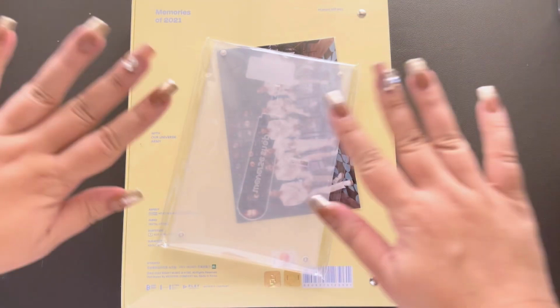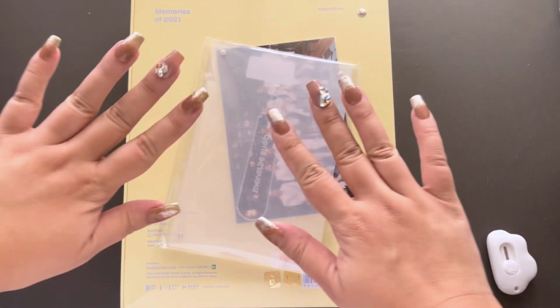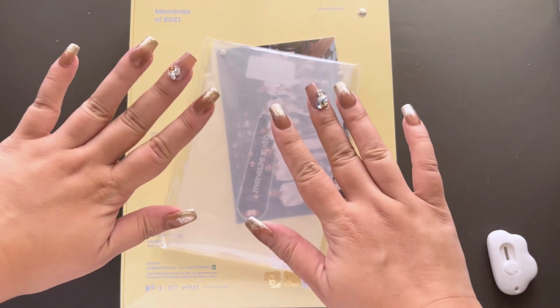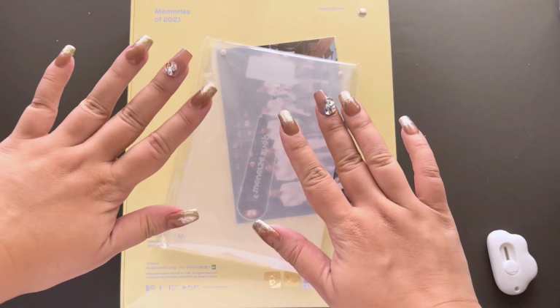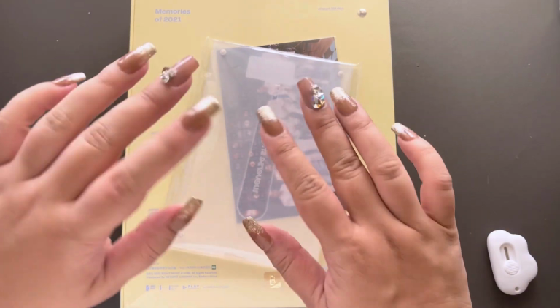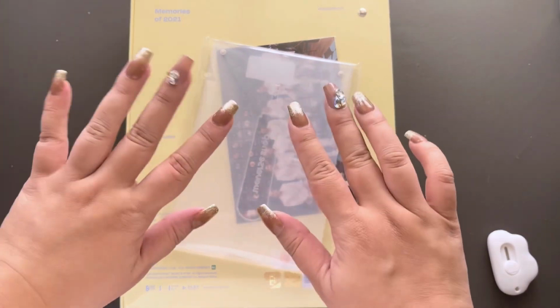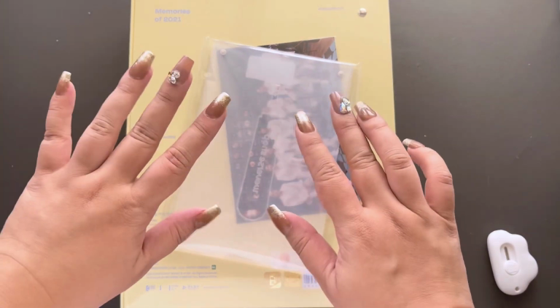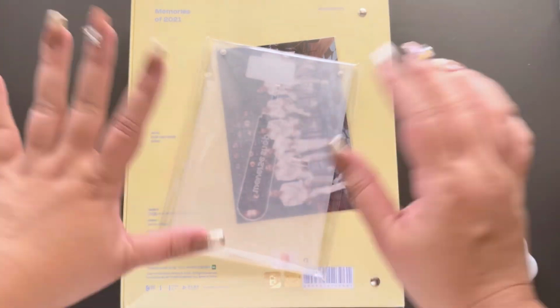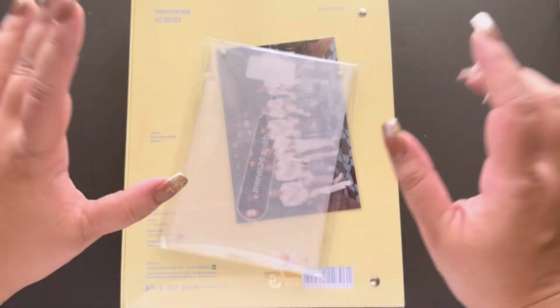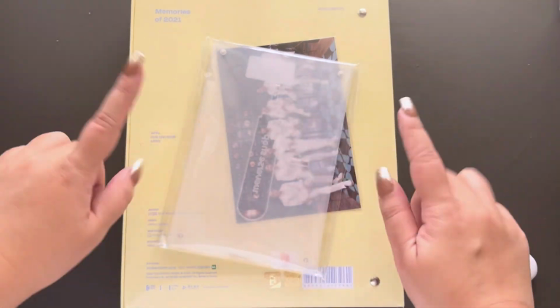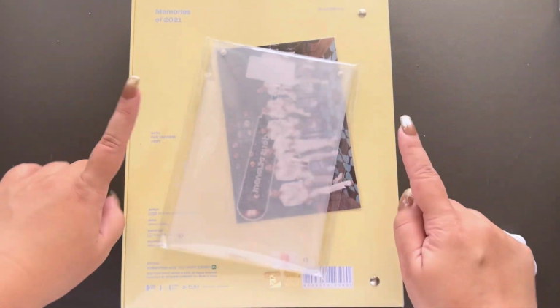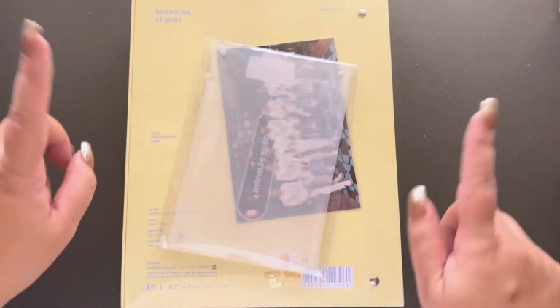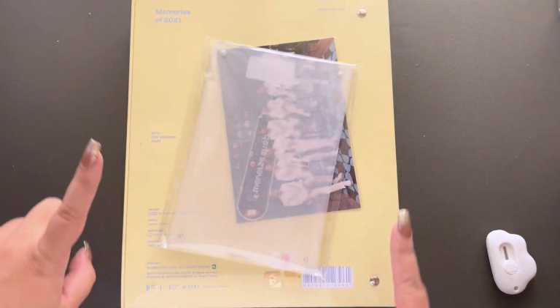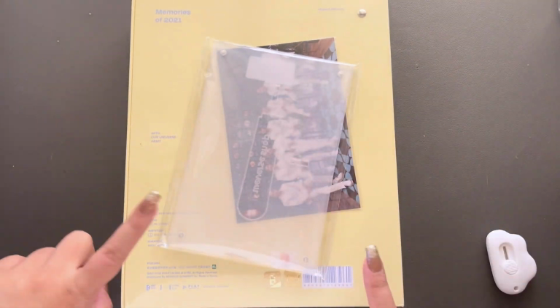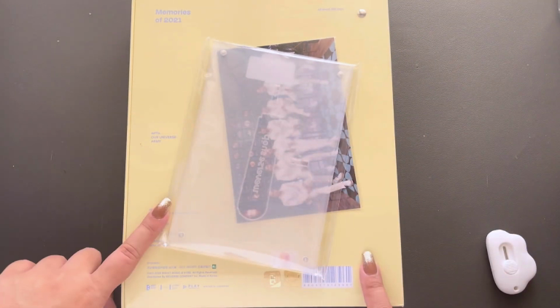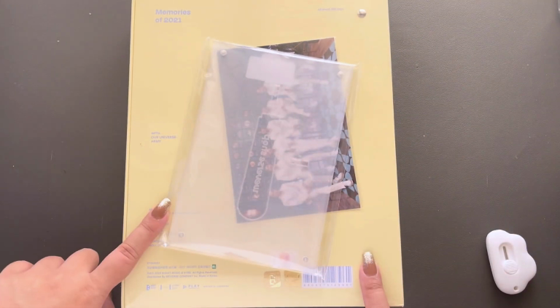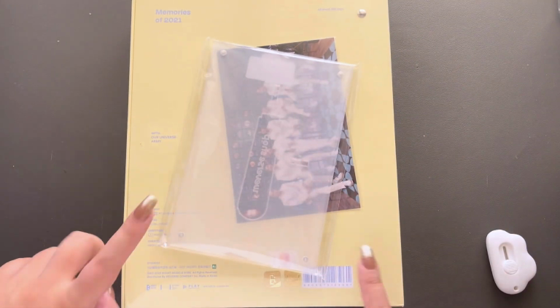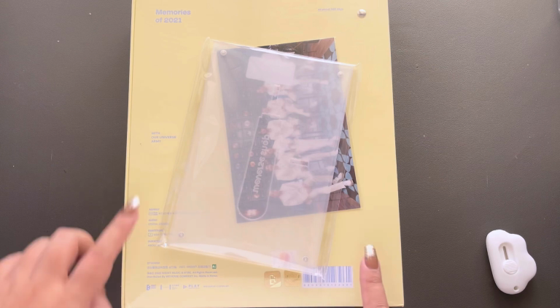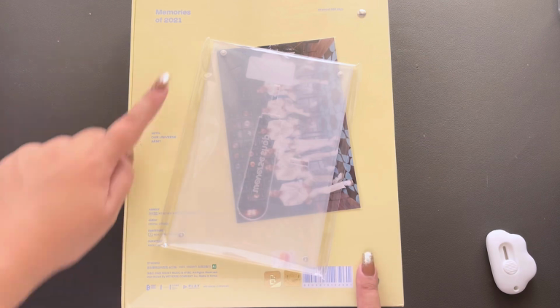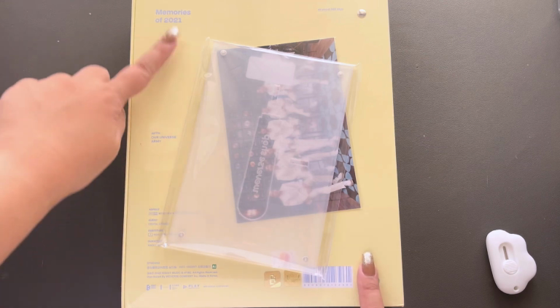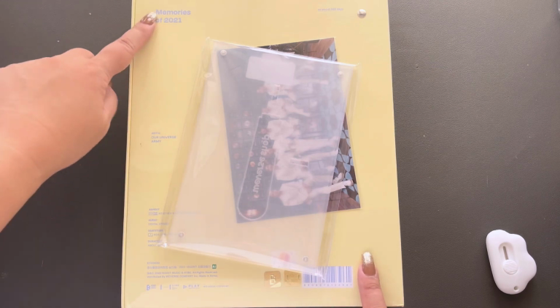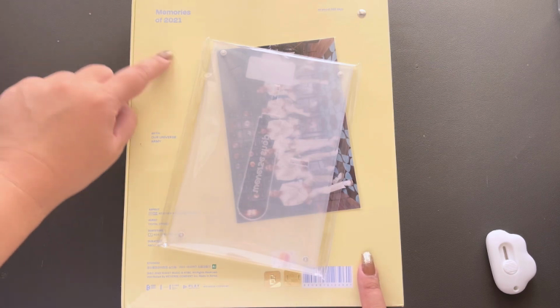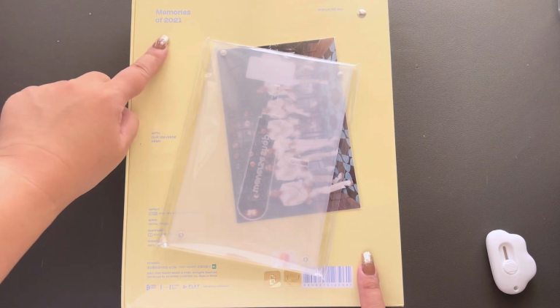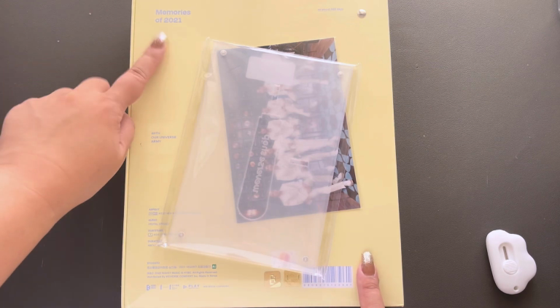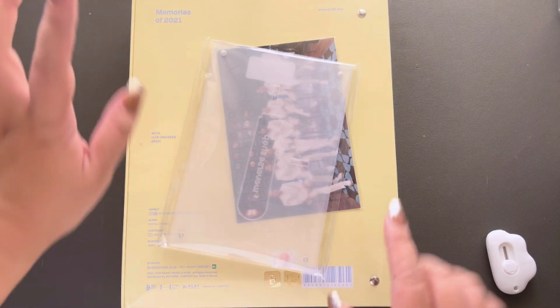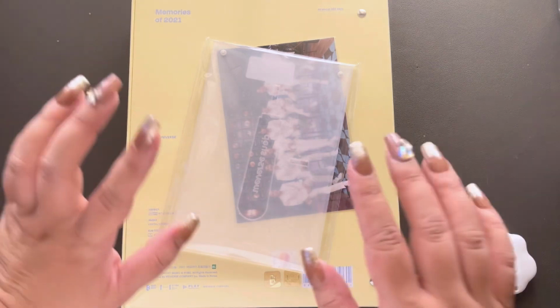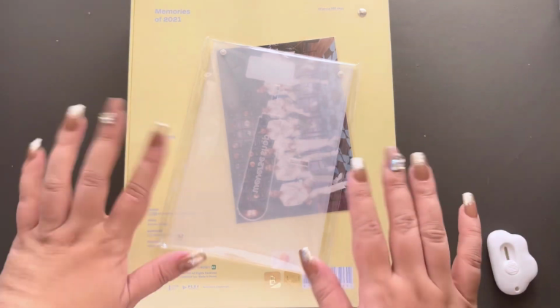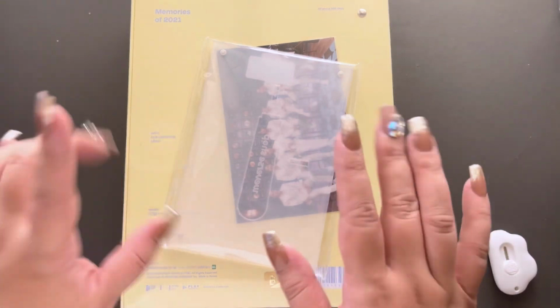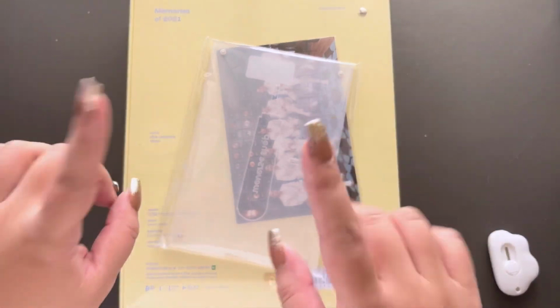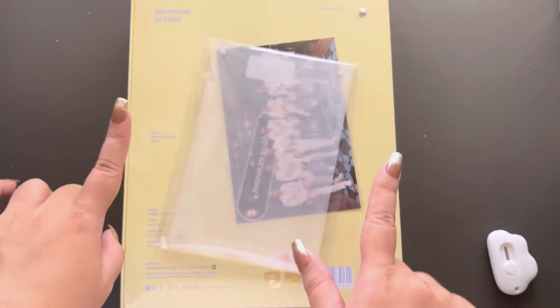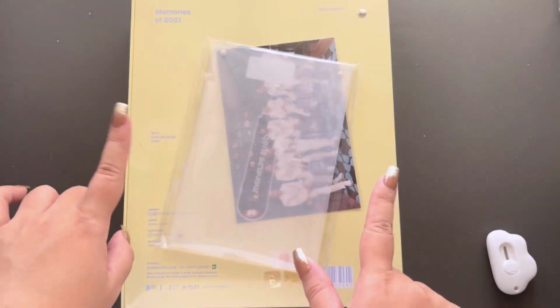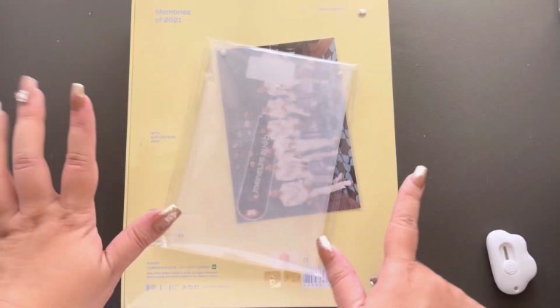Annyeong! This is Nuna Army. Today we have BTS's Memories of 2021 Digital Code version.